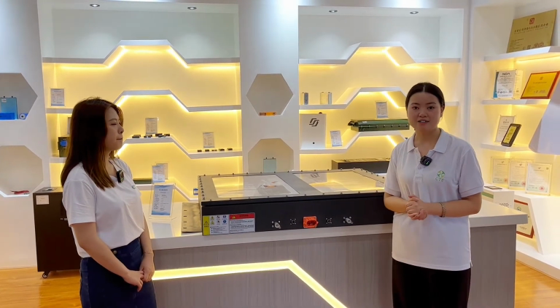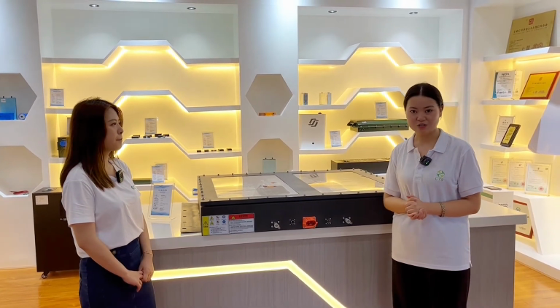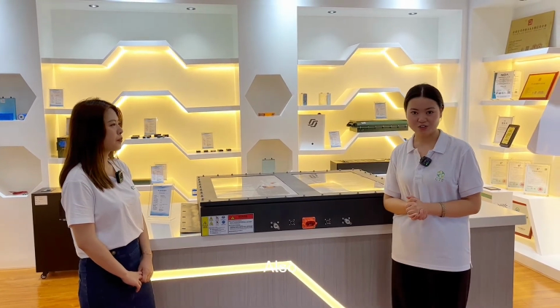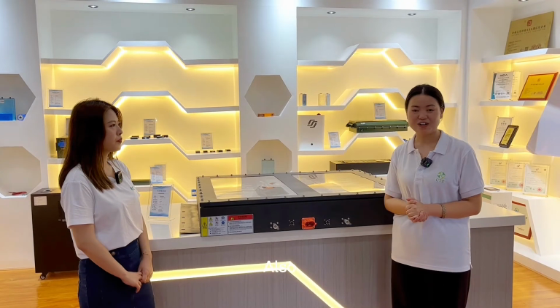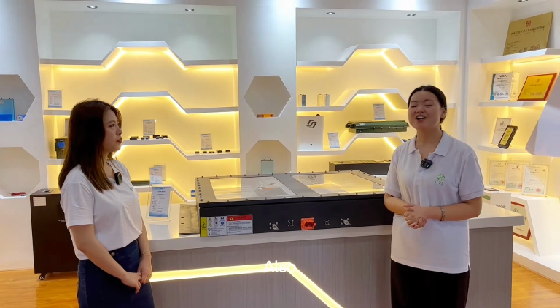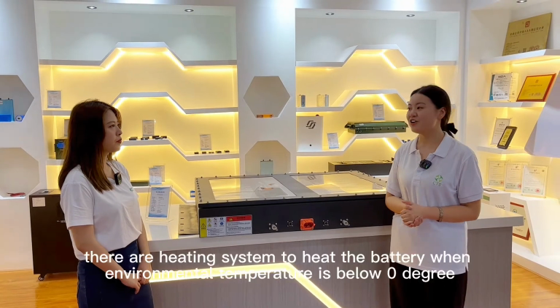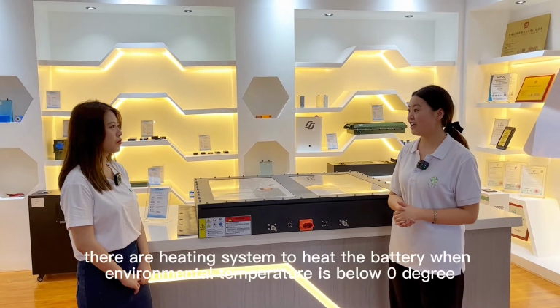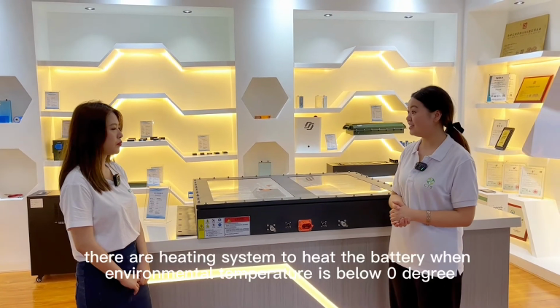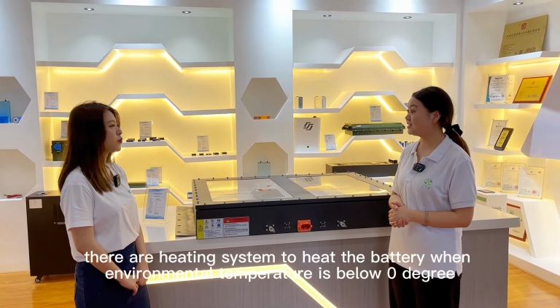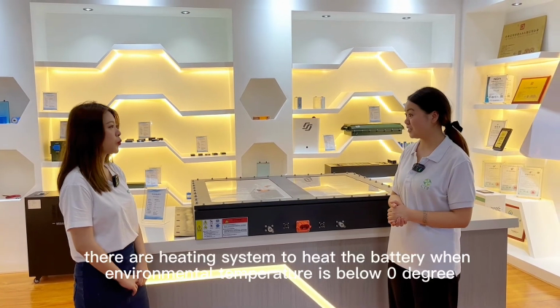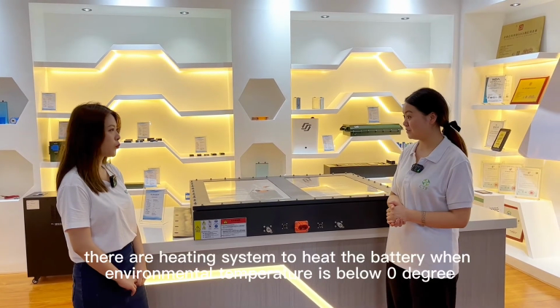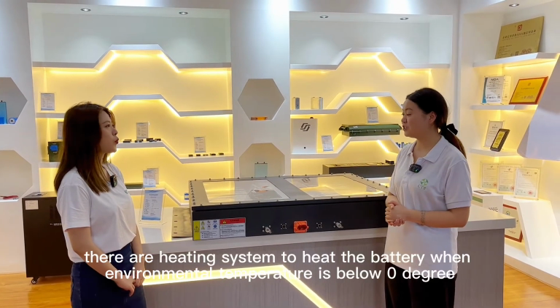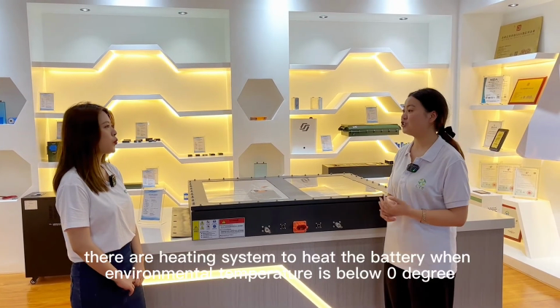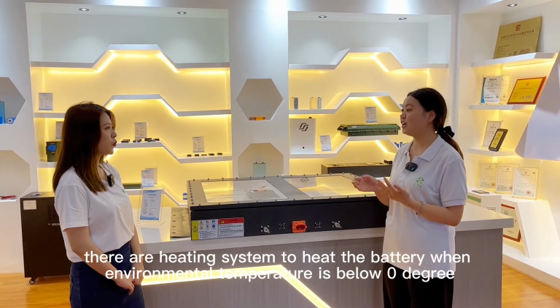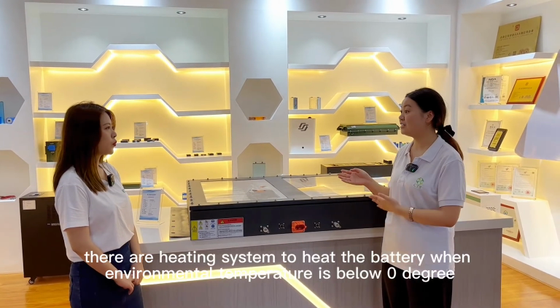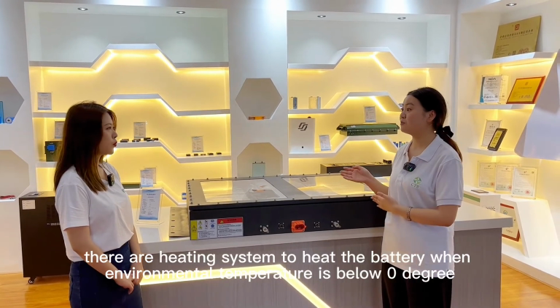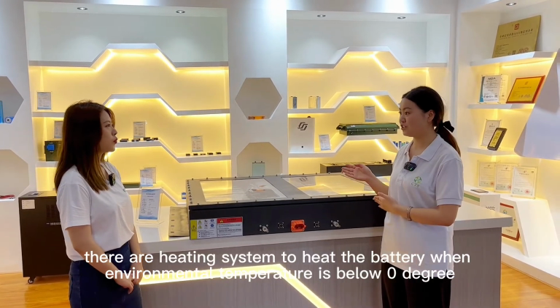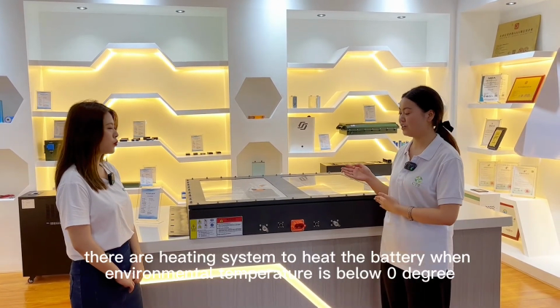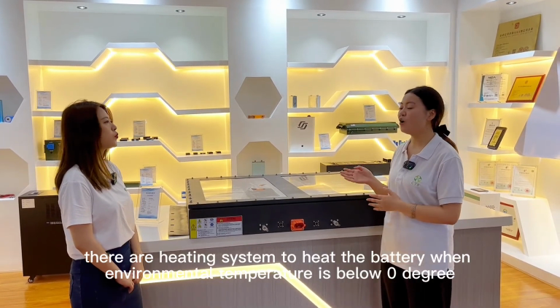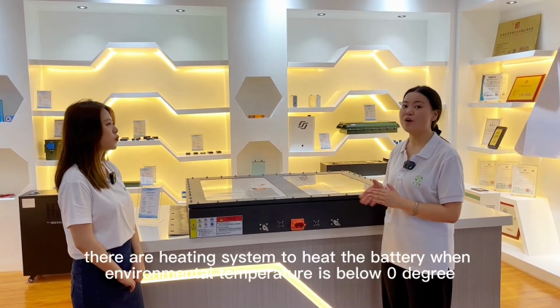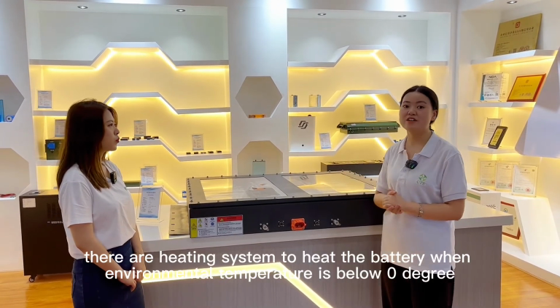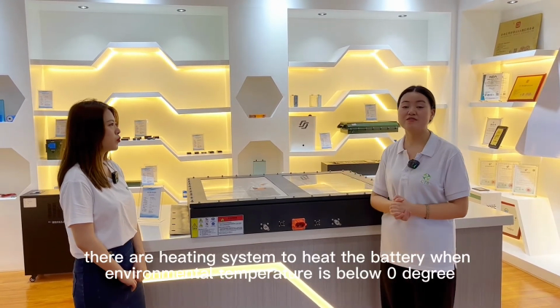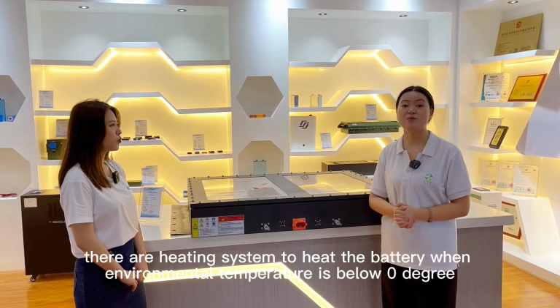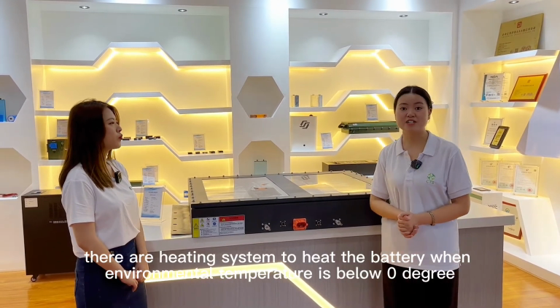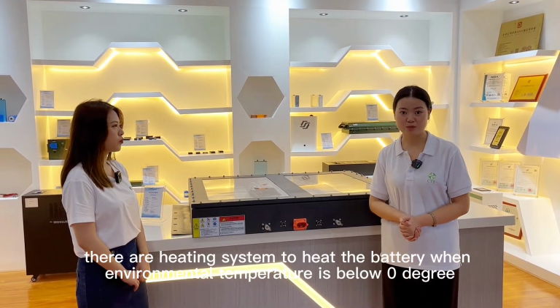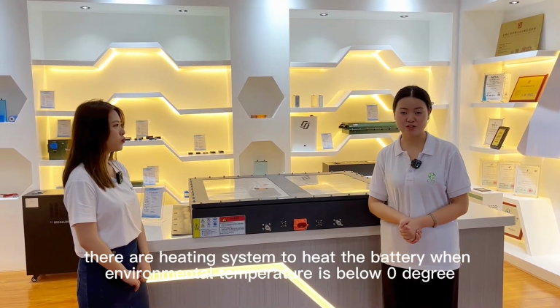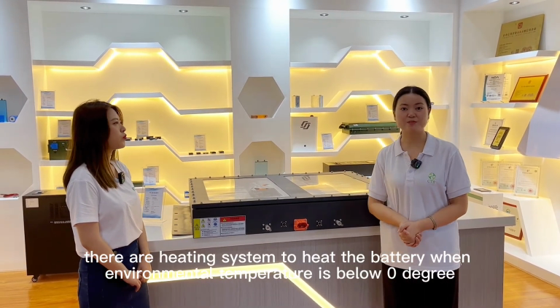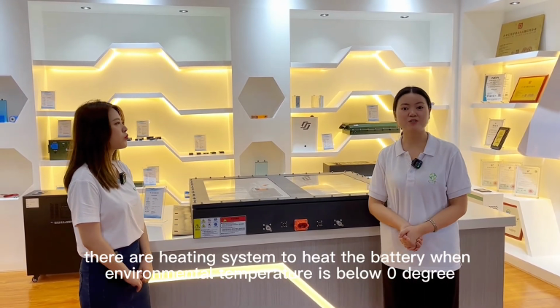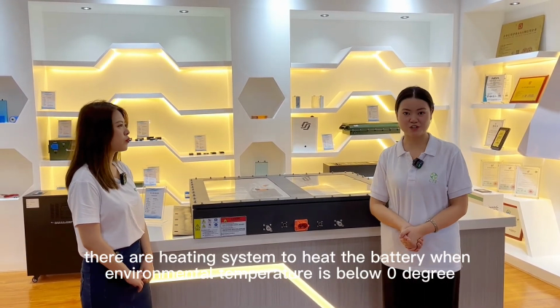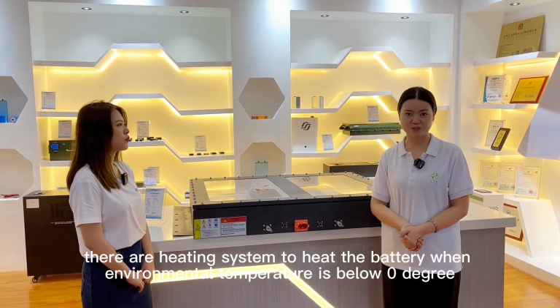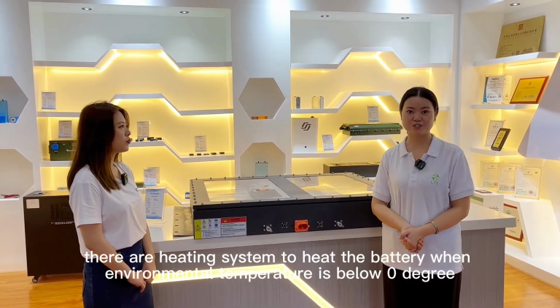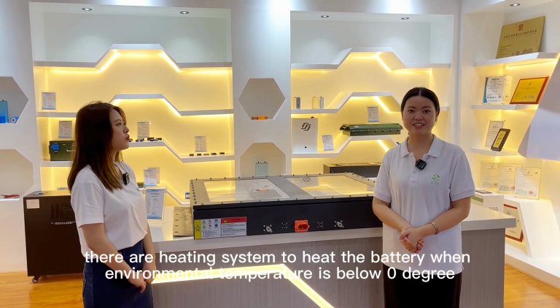And also there are heating systems to heat the battery when the environment temperature is below zero degrees.